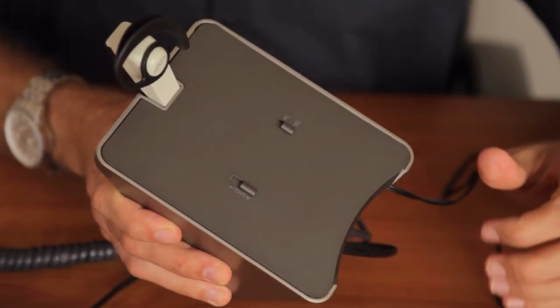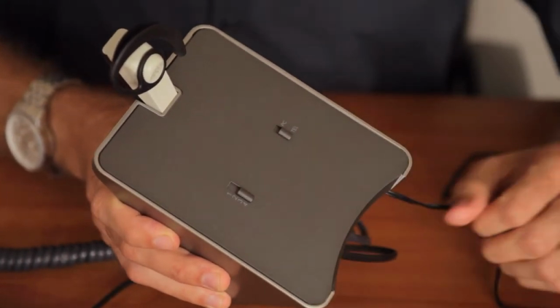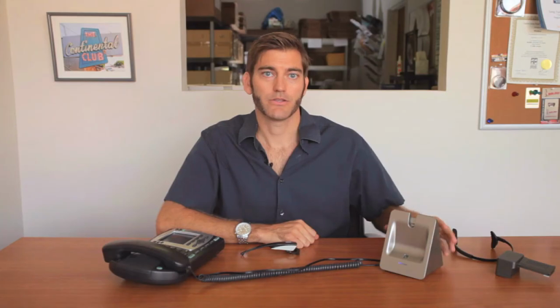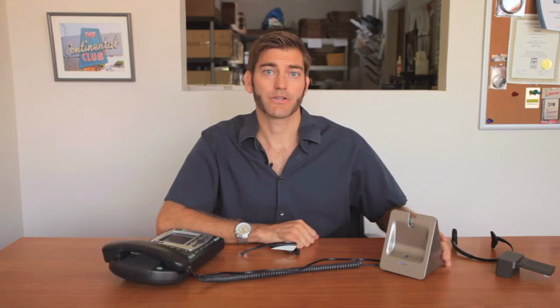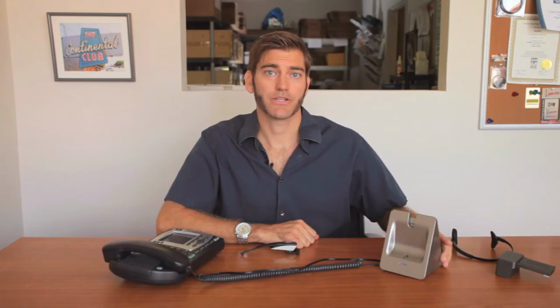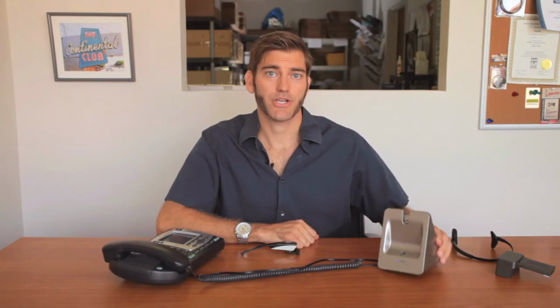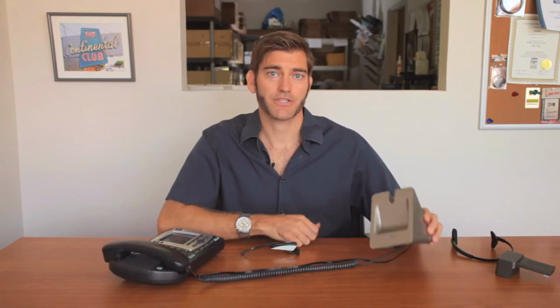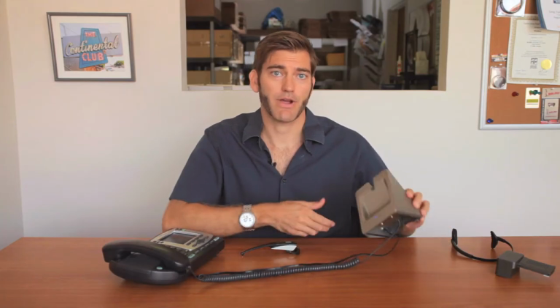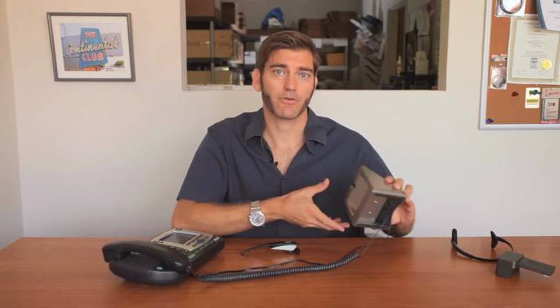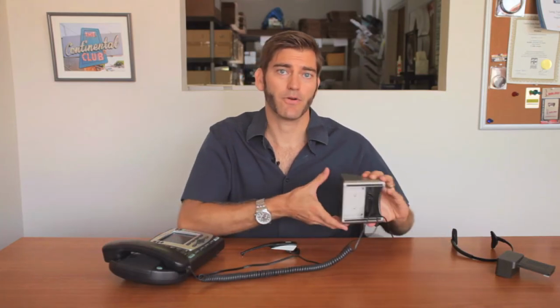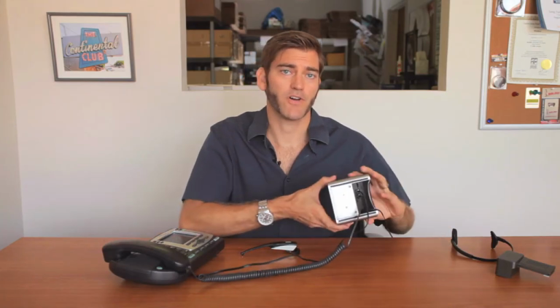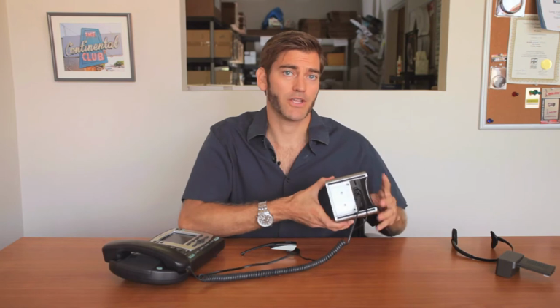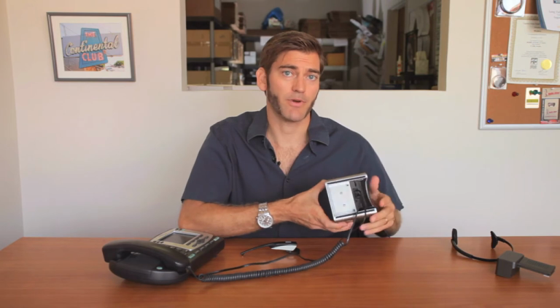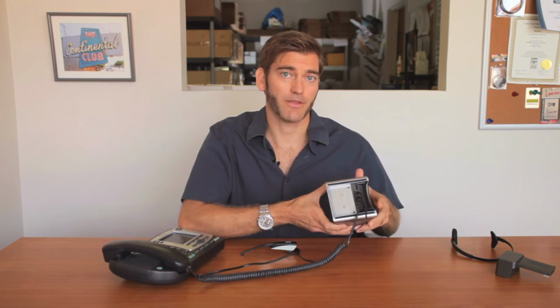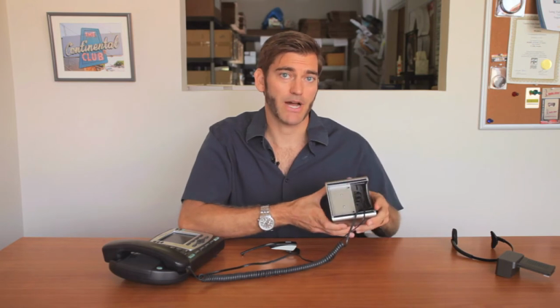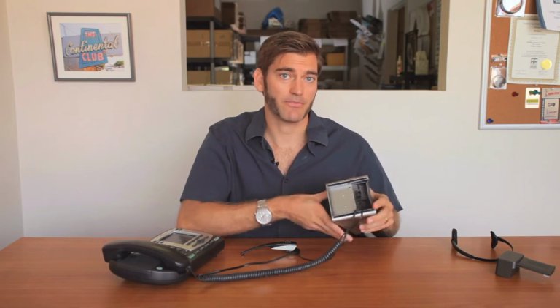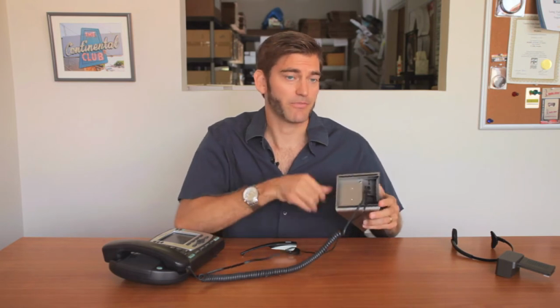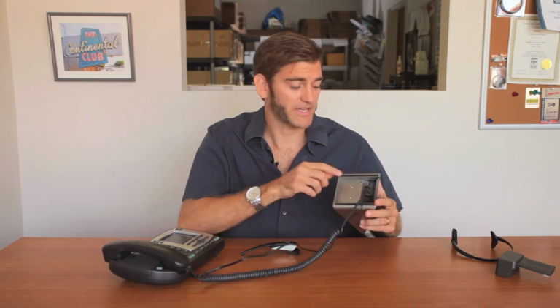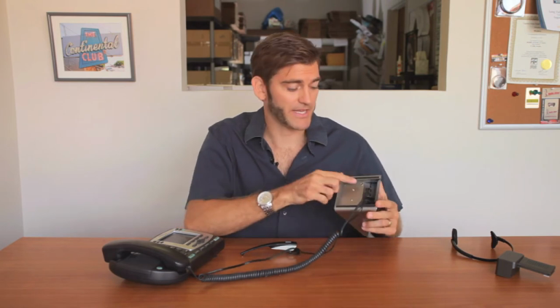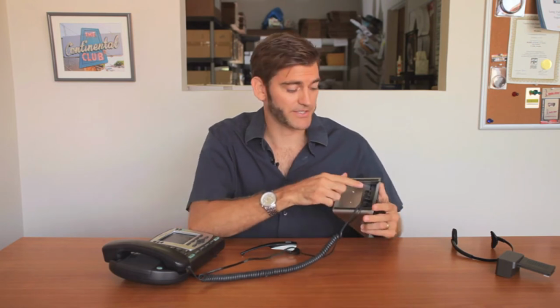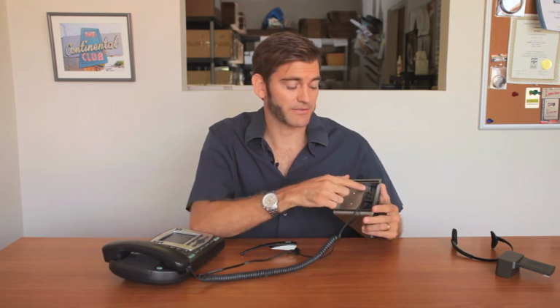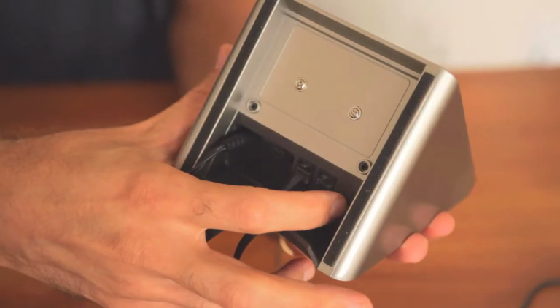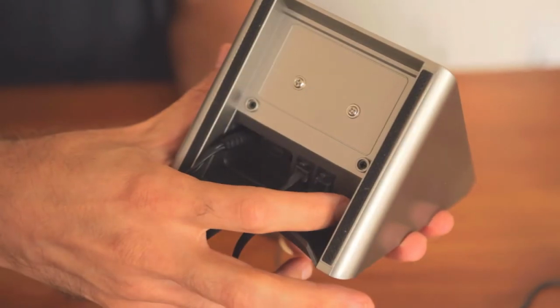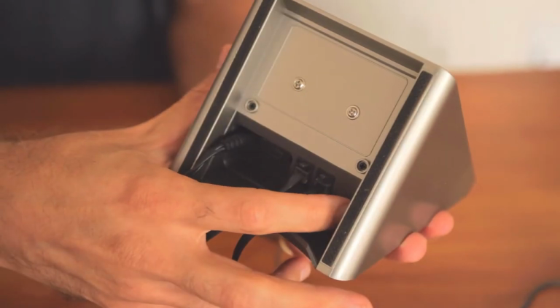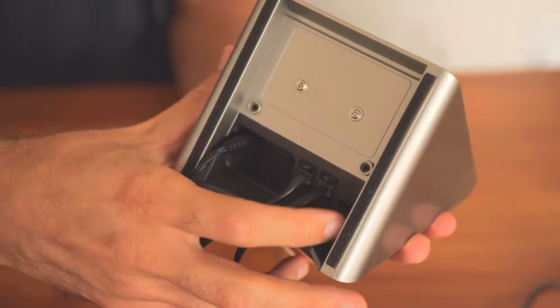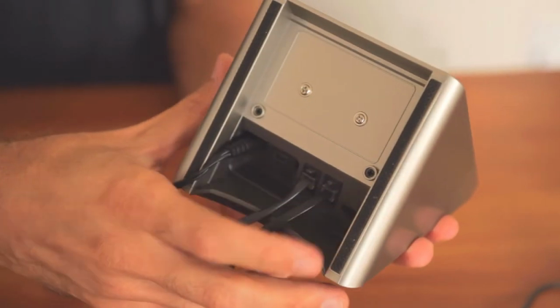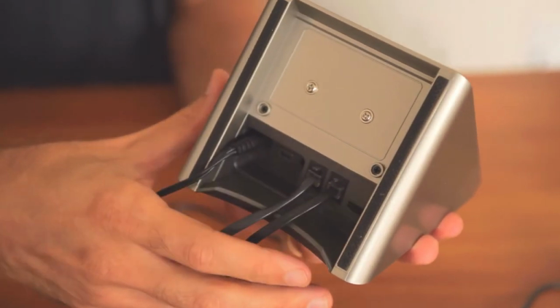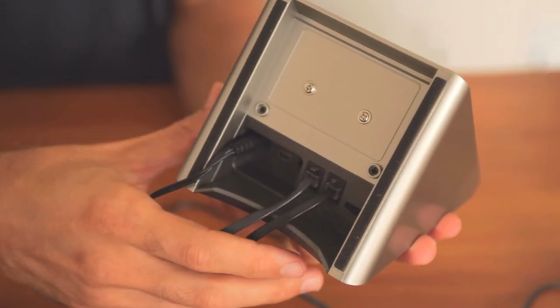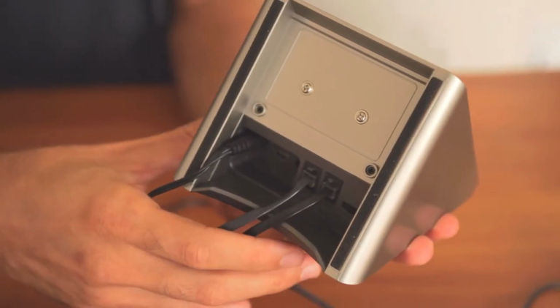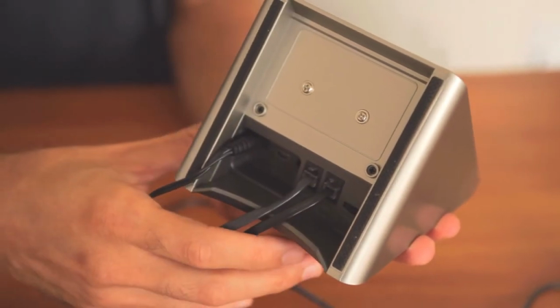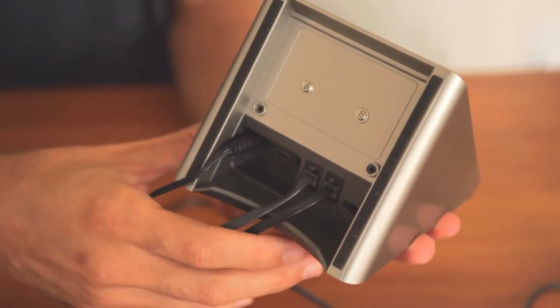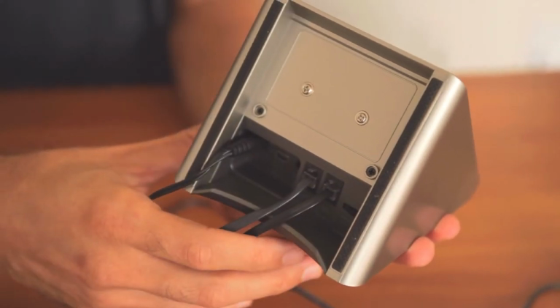You can adjust the microphone volume on the bottom of the base station to eliminate noise and echo.